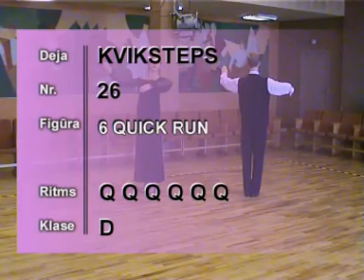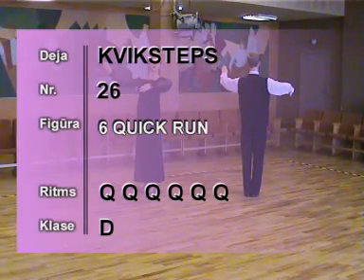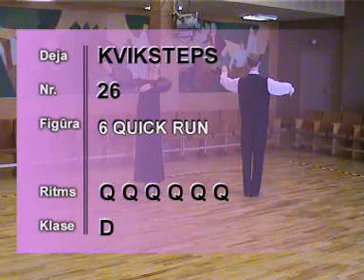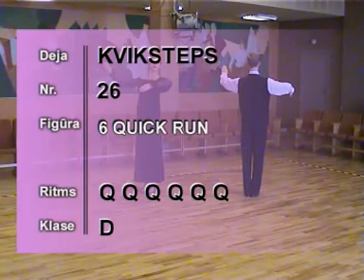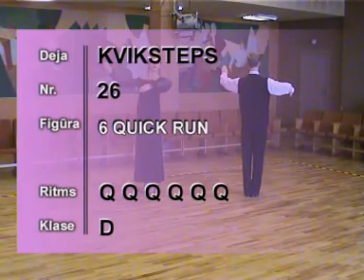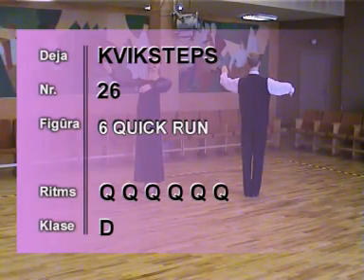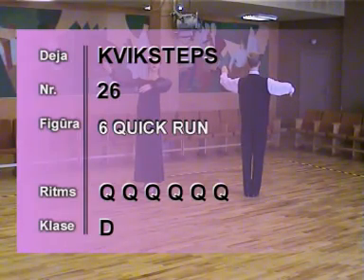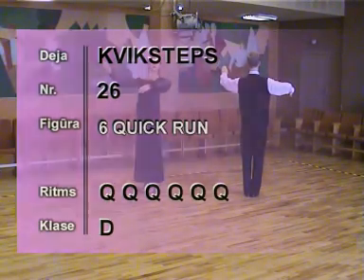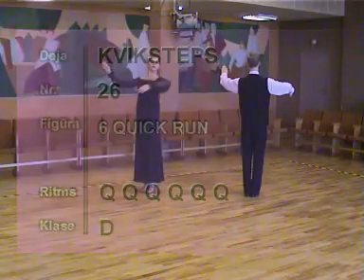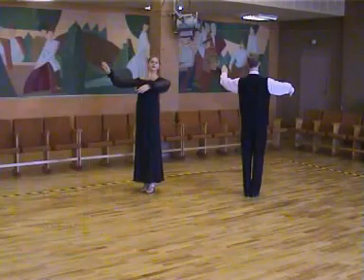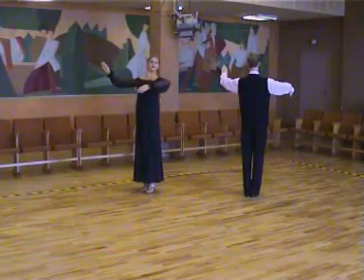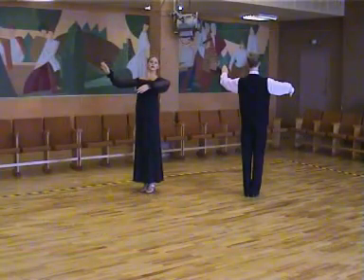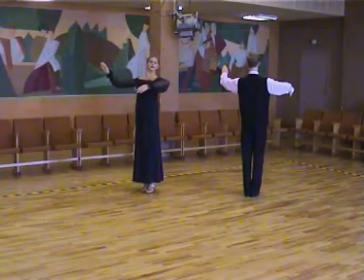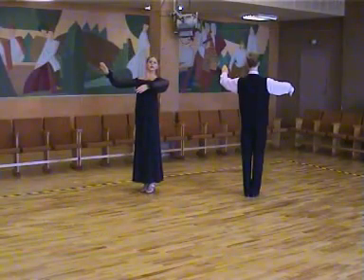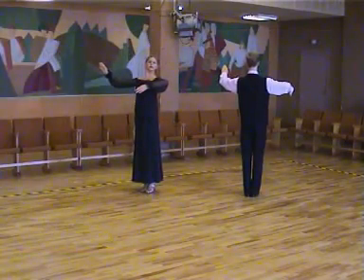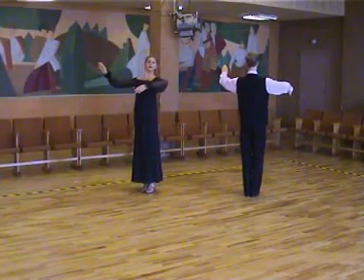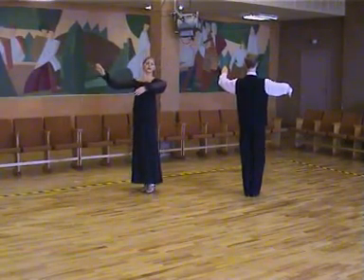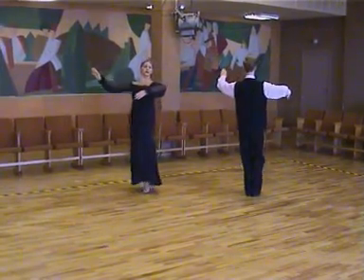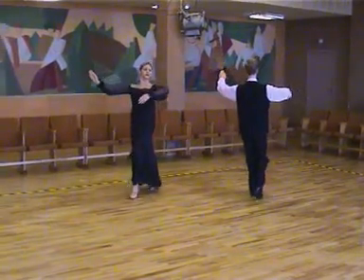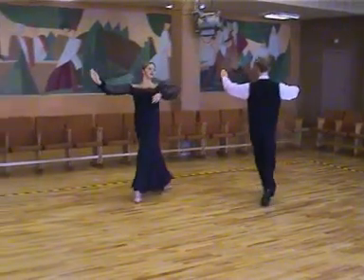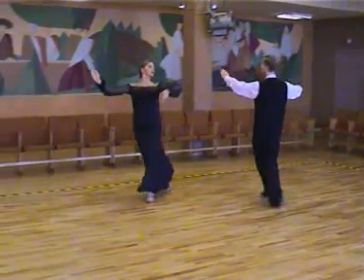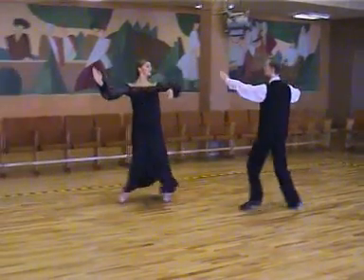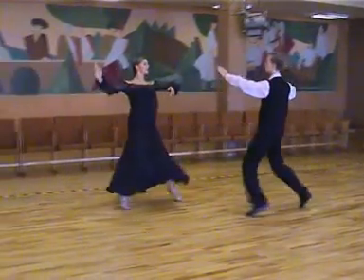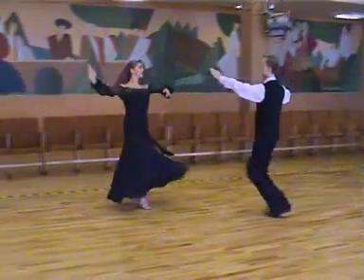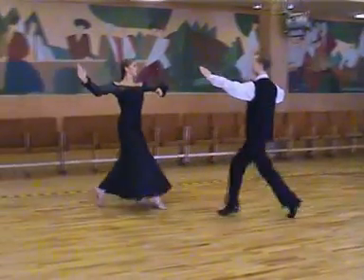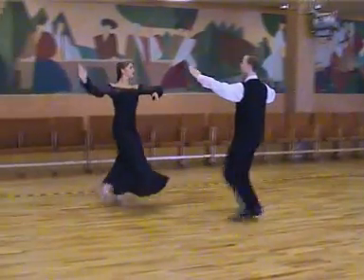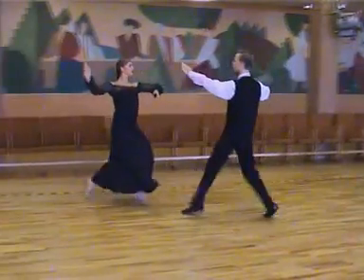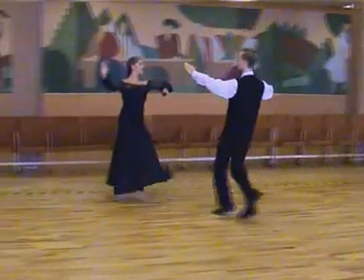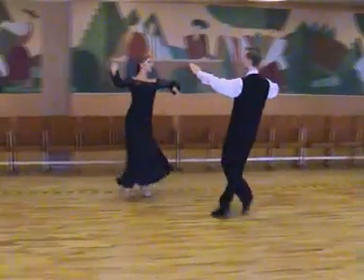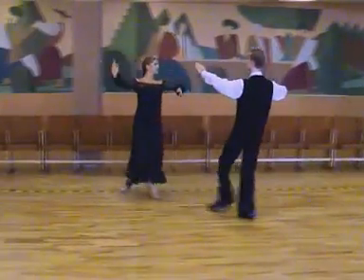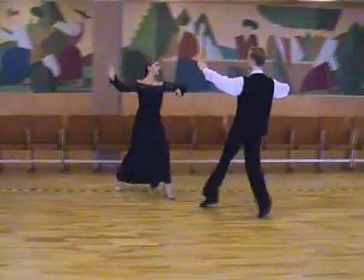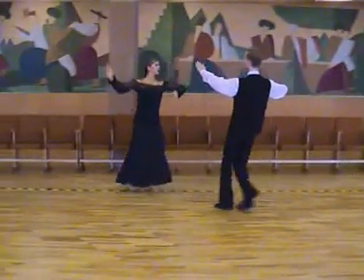One, one, two, three, four, quick, quick, quick, quick, quick, quick!